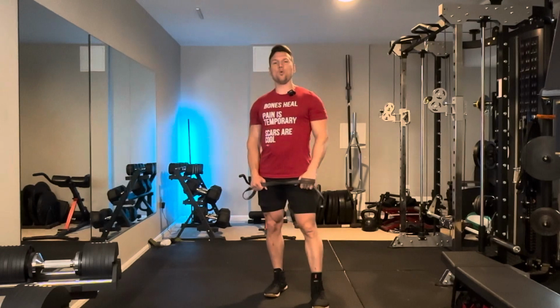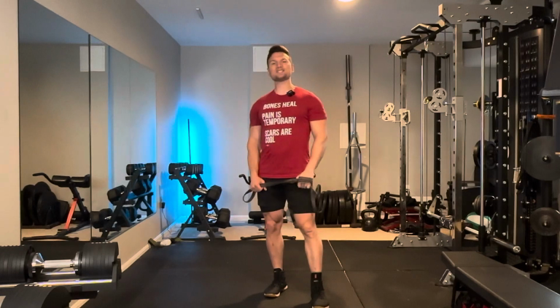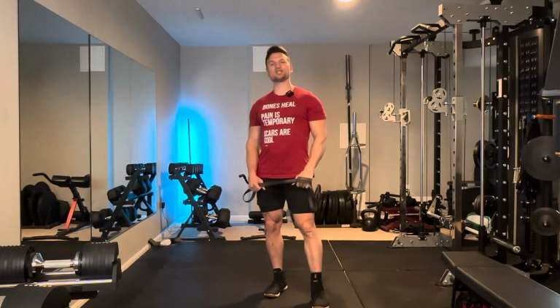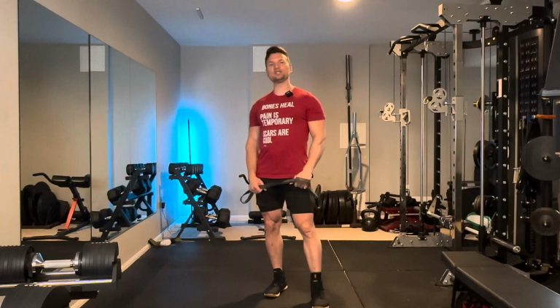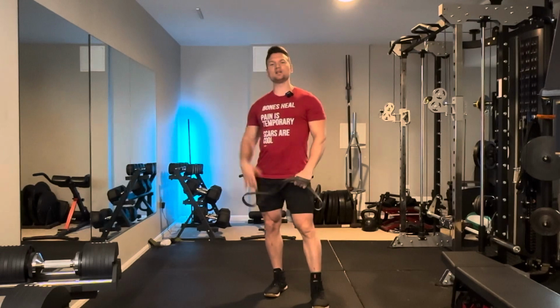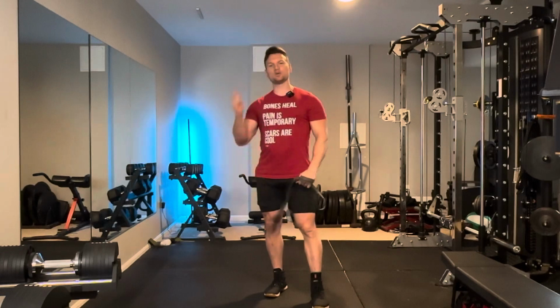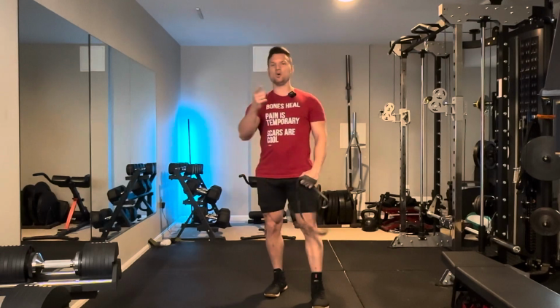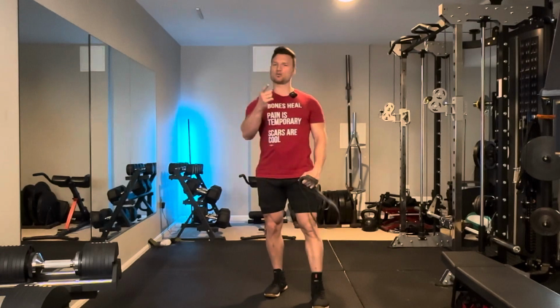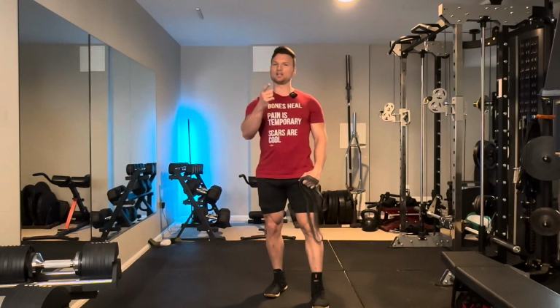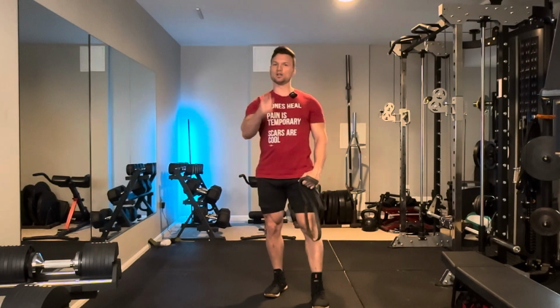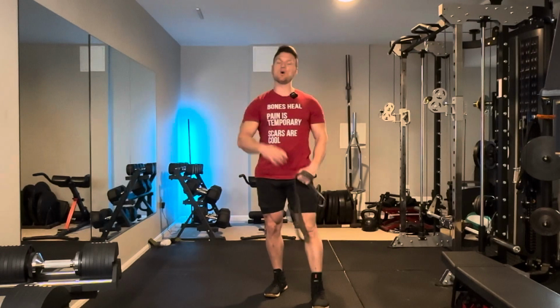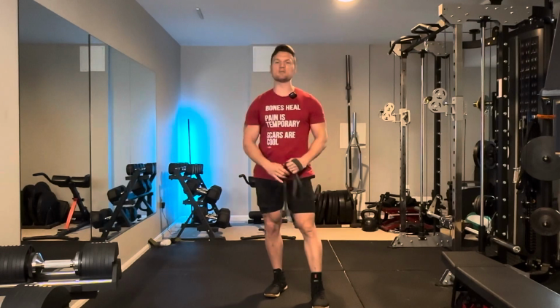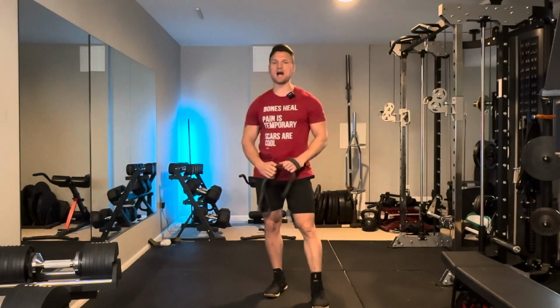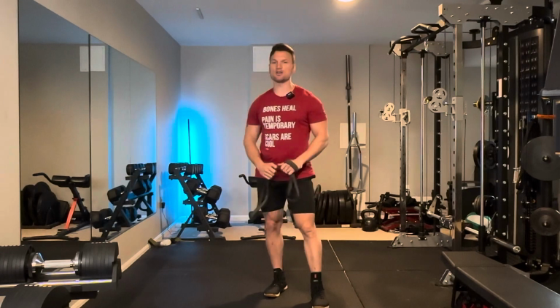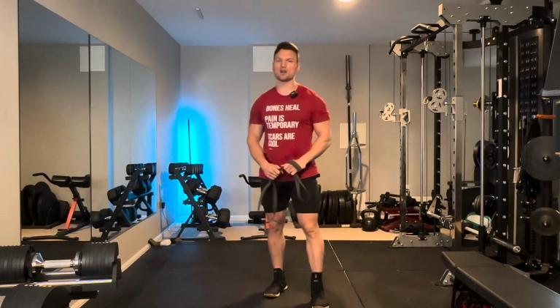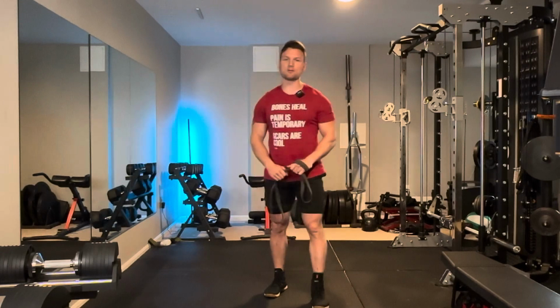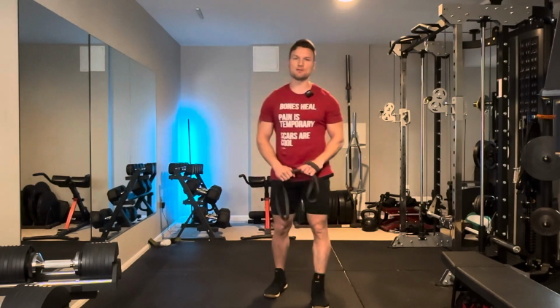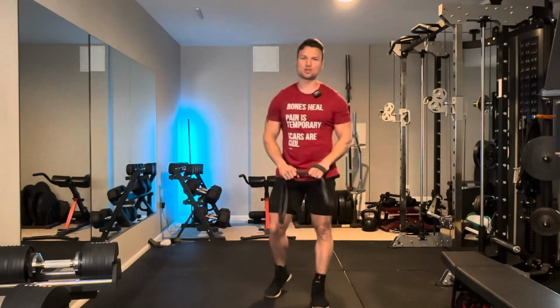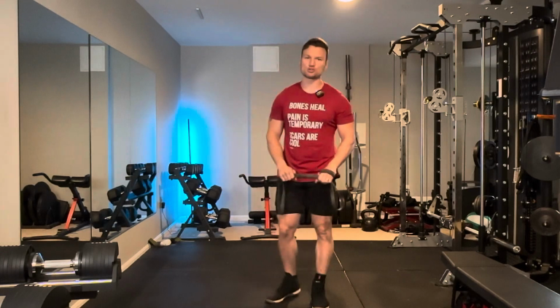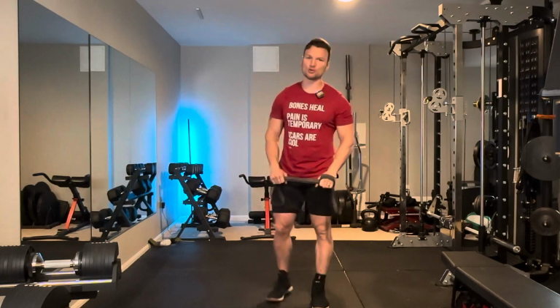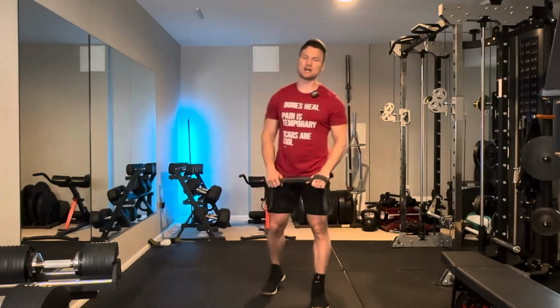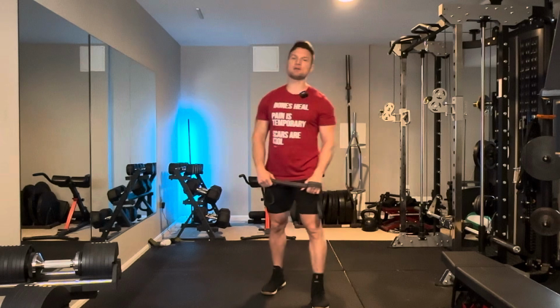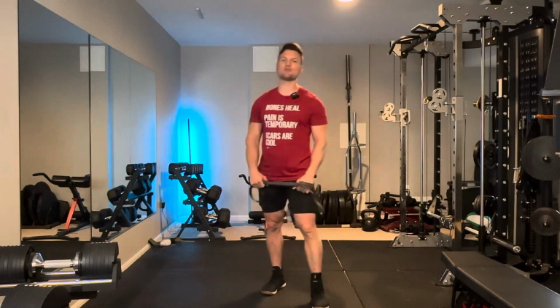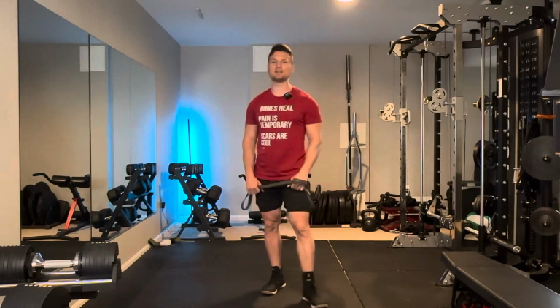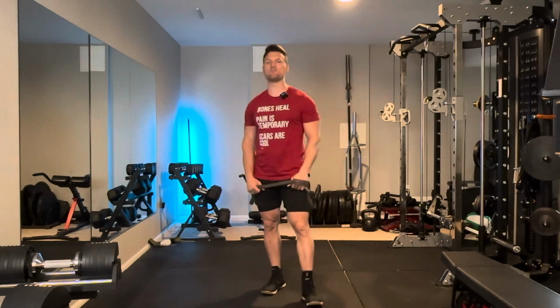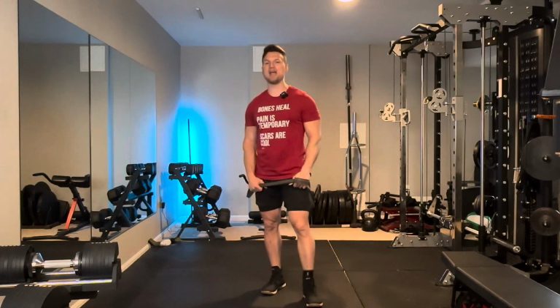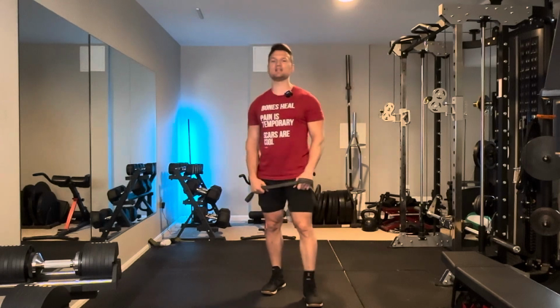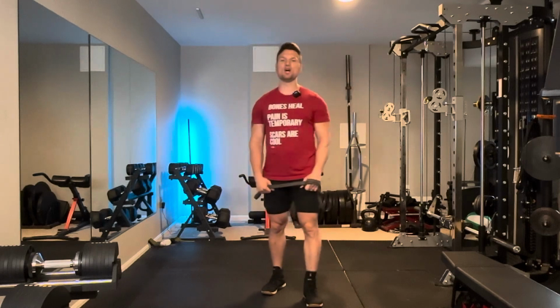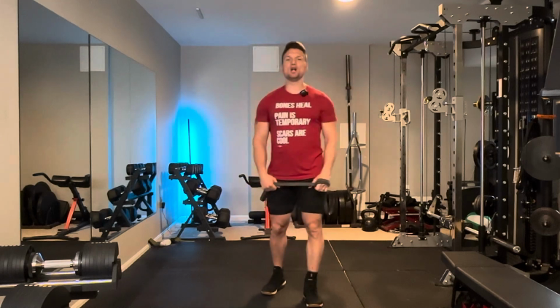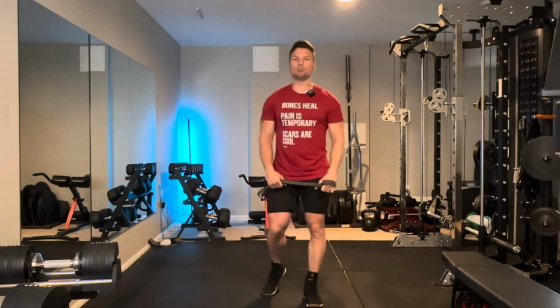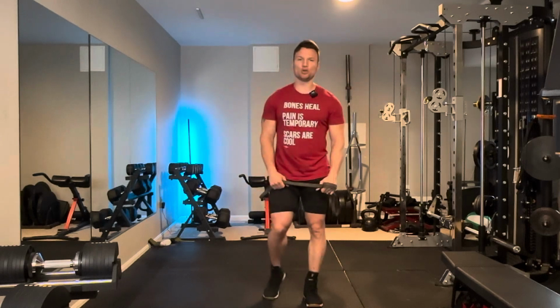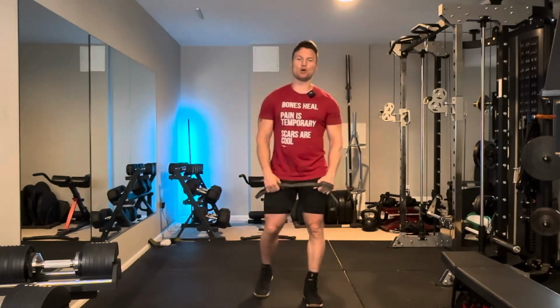What's good? What's really good? Welcome to Iron Therapy. My name is Coach Joel. Today I'm going to be covering the banded pull apart.